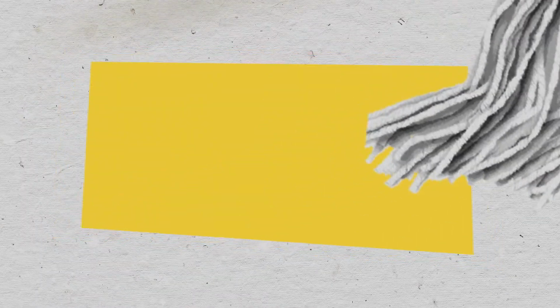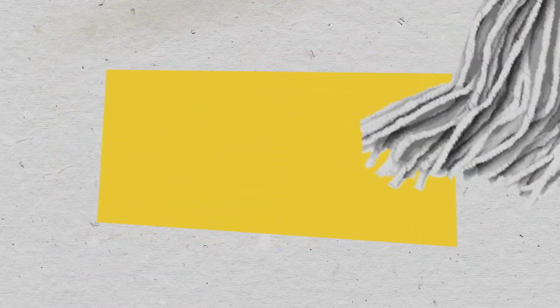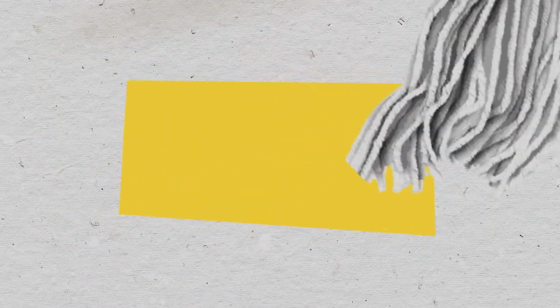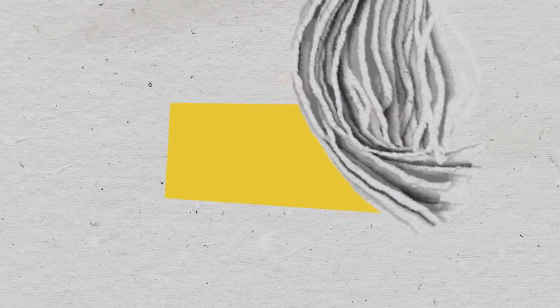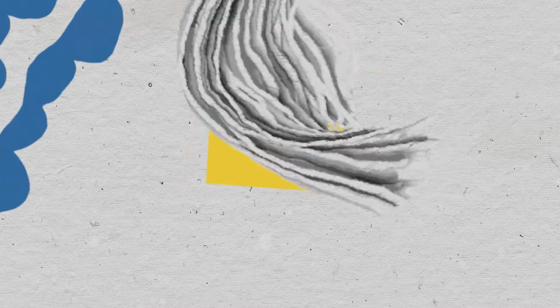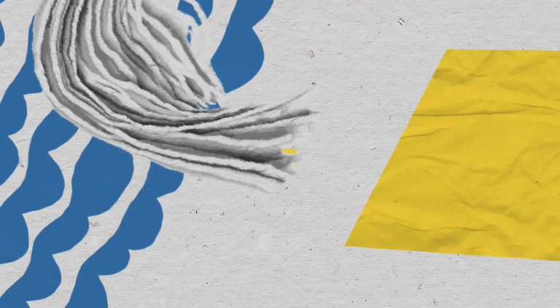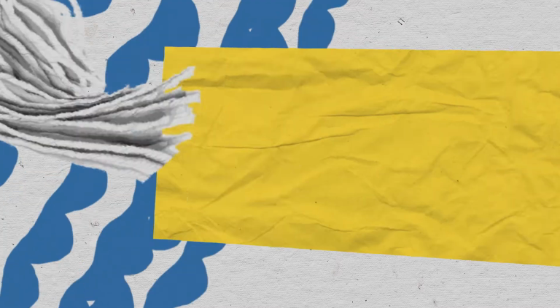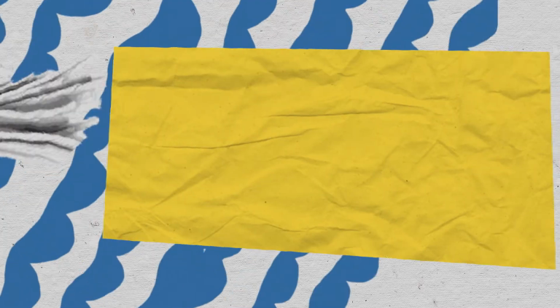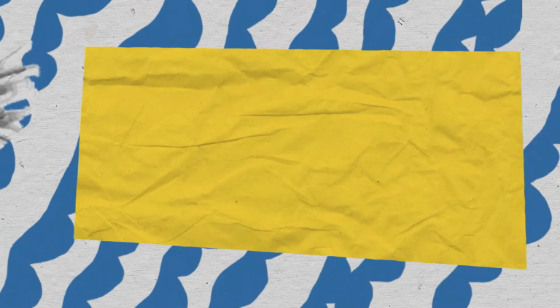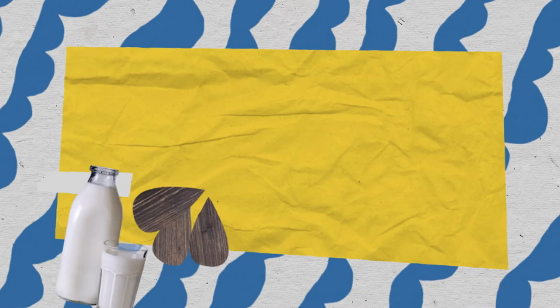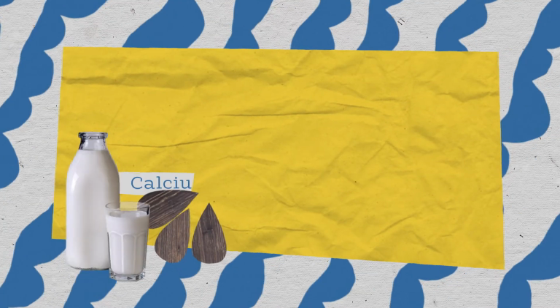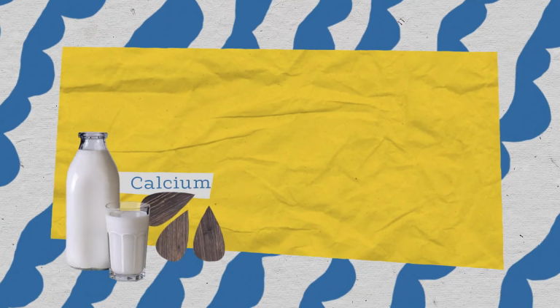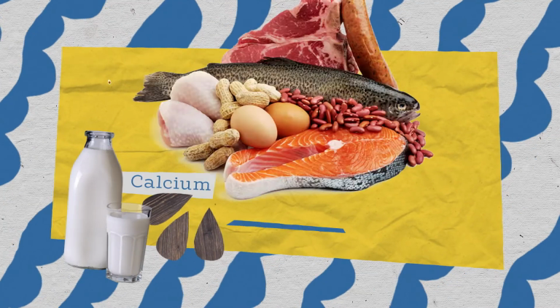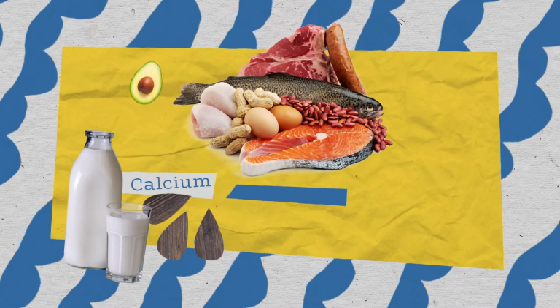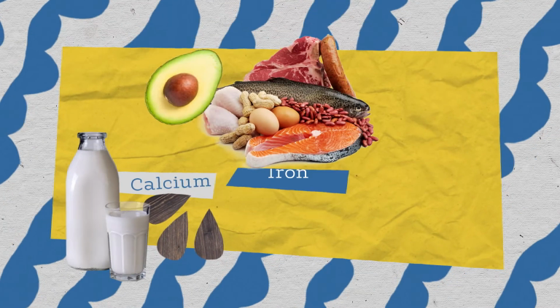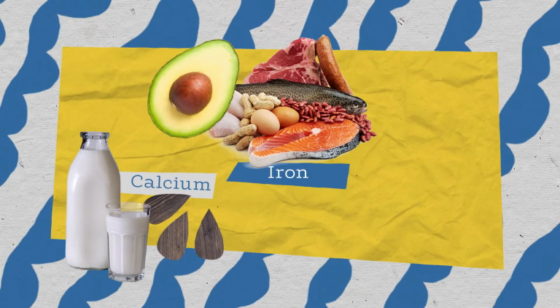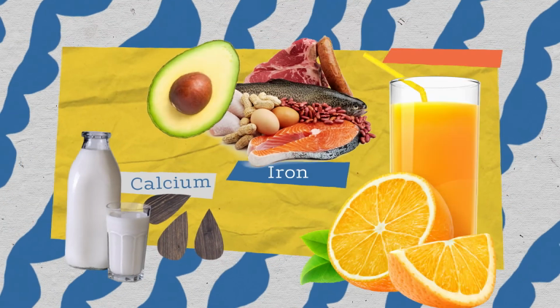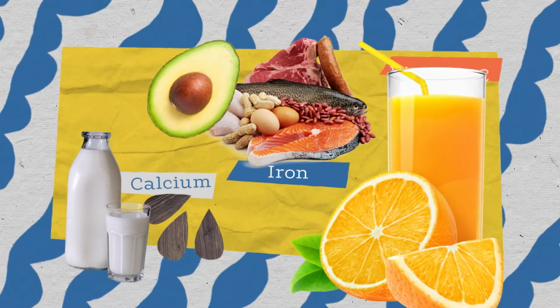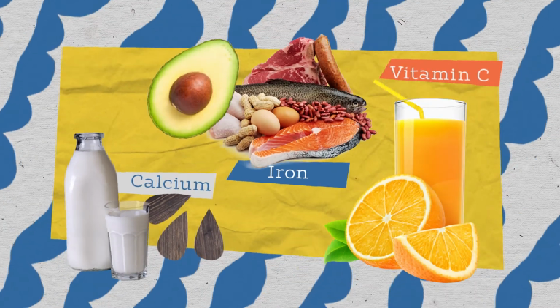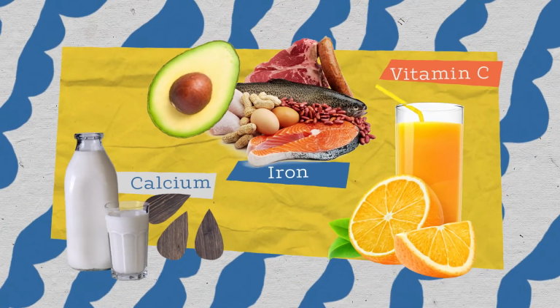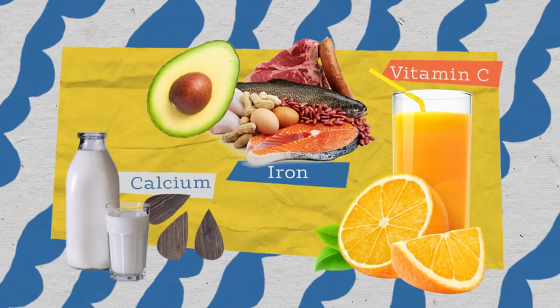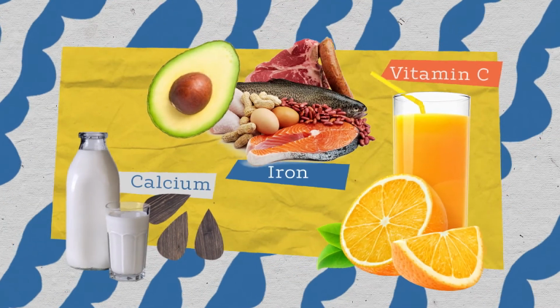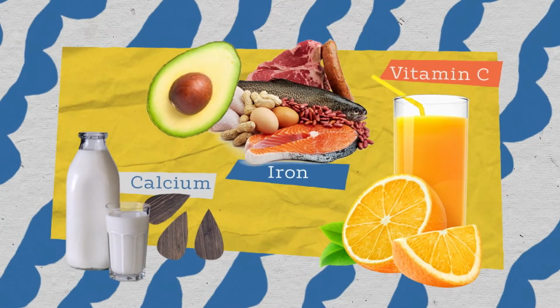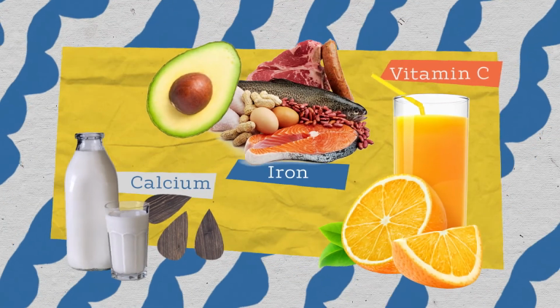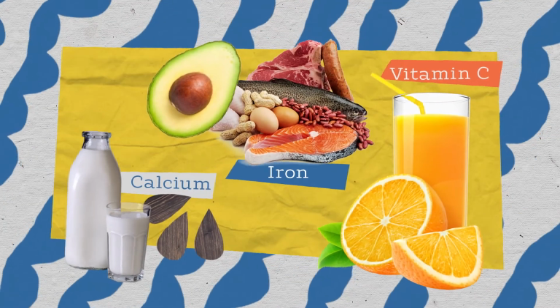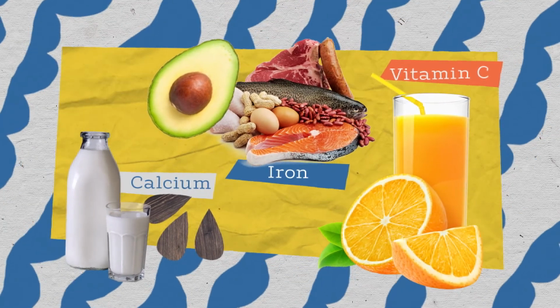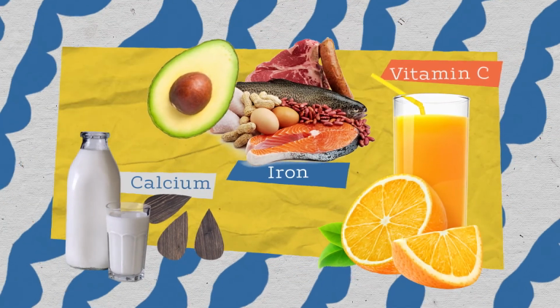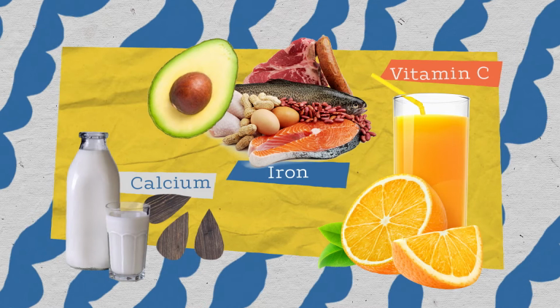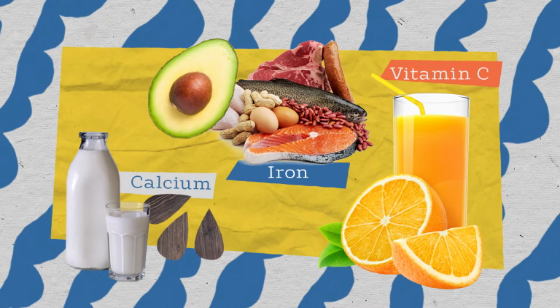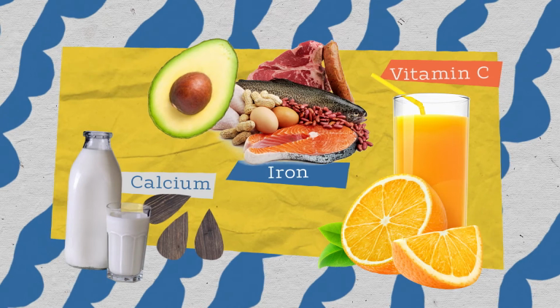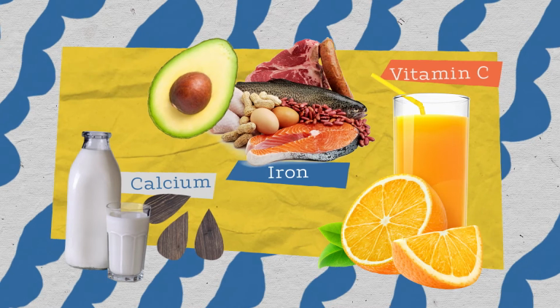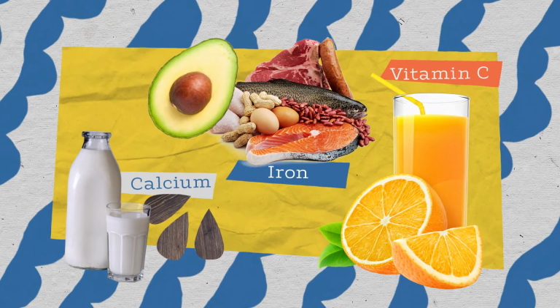A diet that's high in calcium, iron, and vitamin C can also help protect children from lead poisoning.